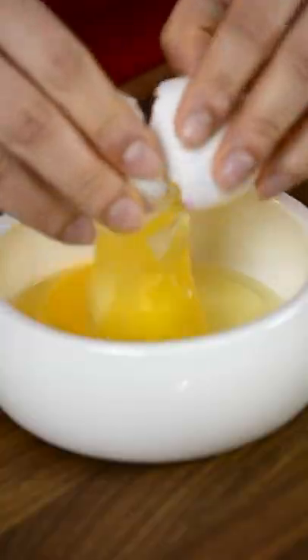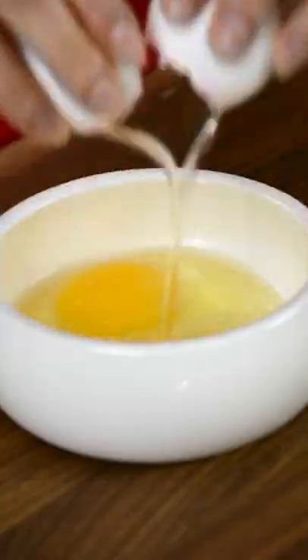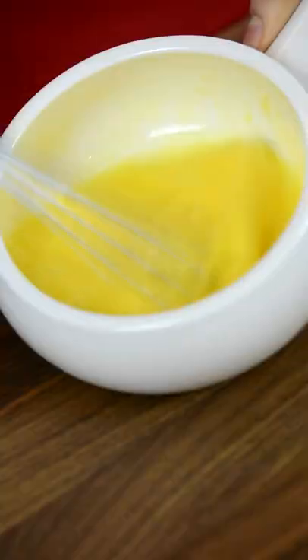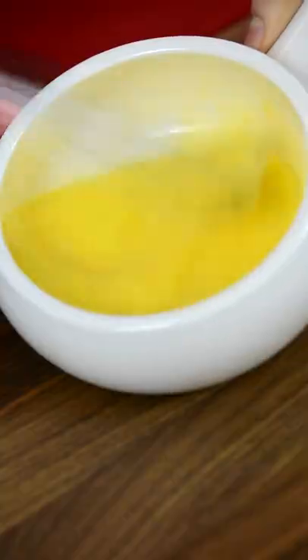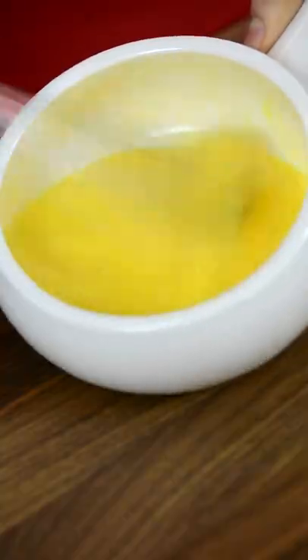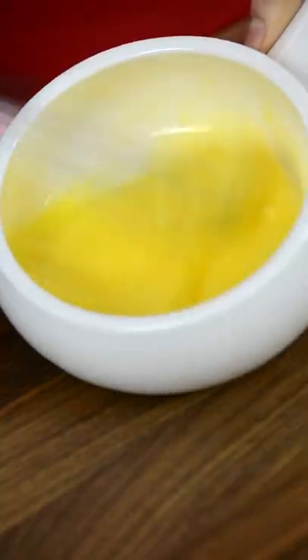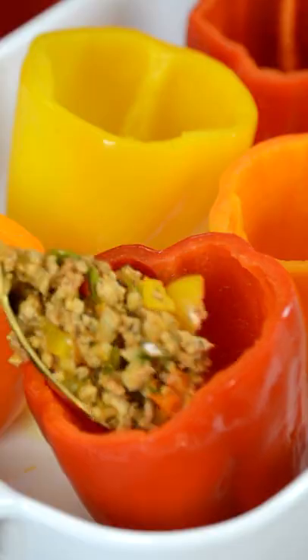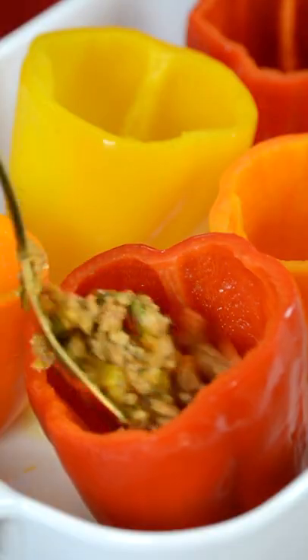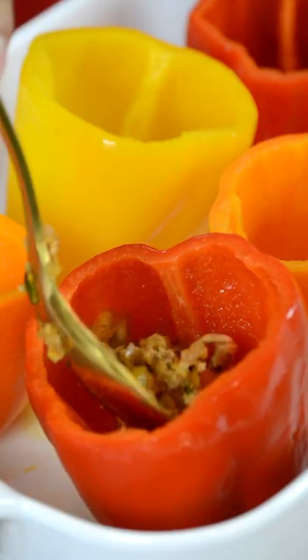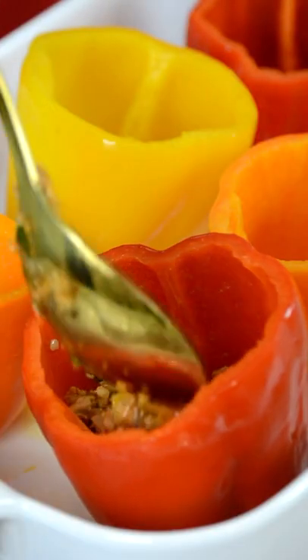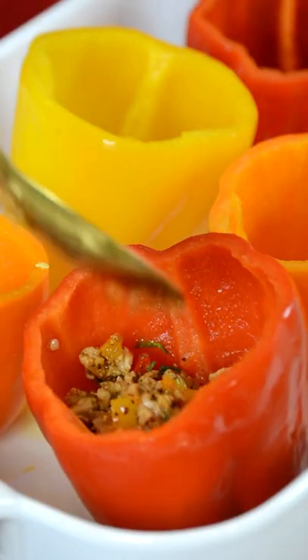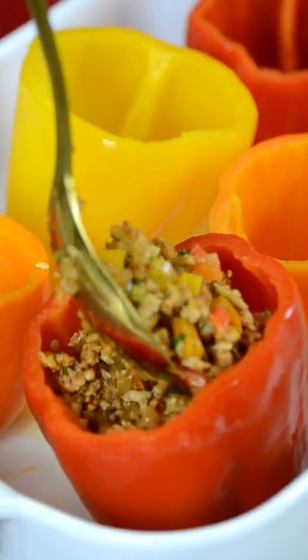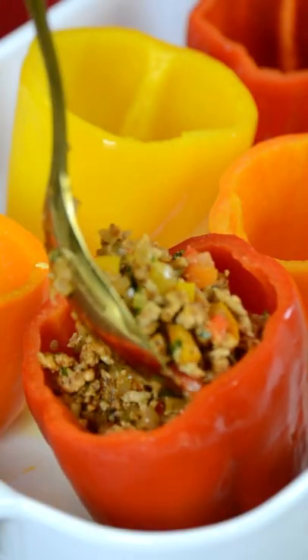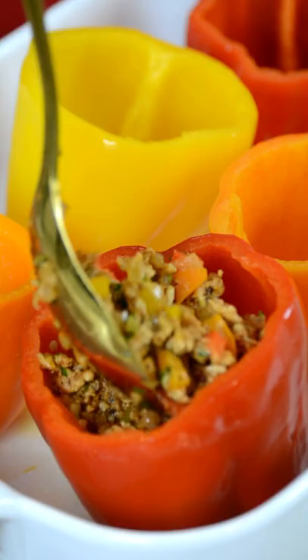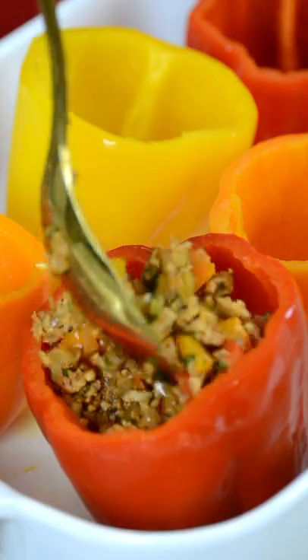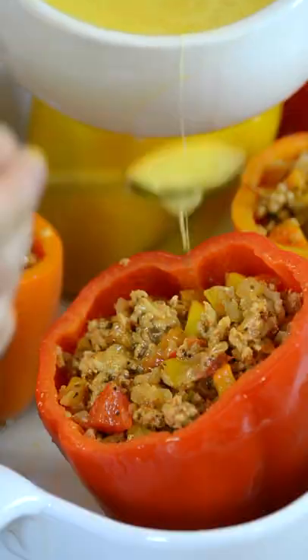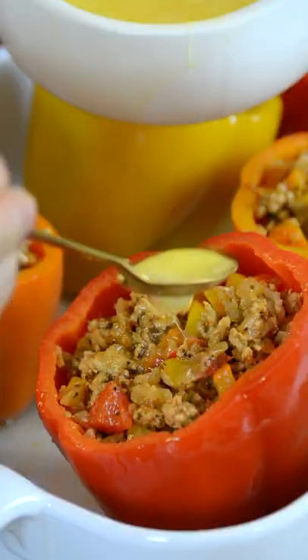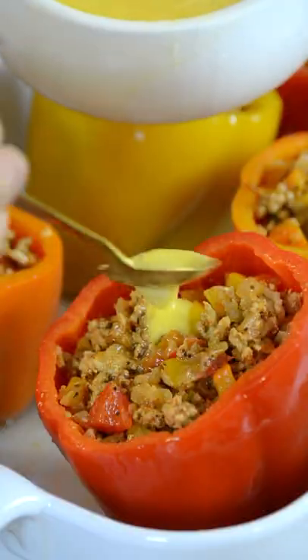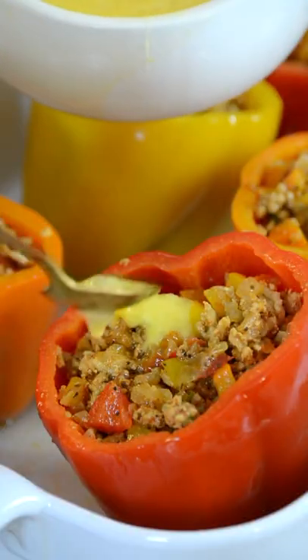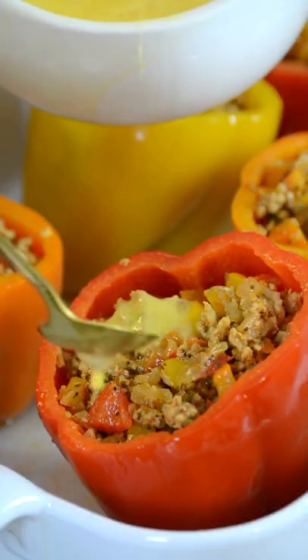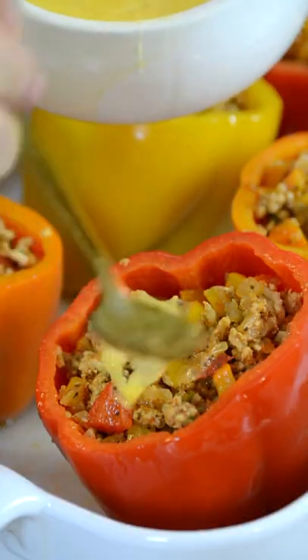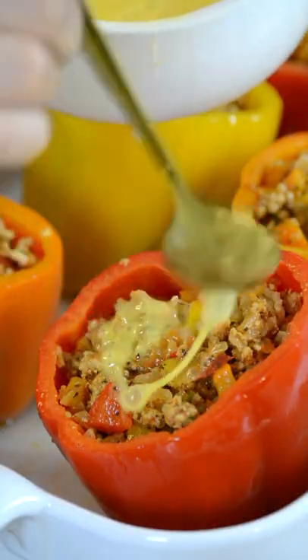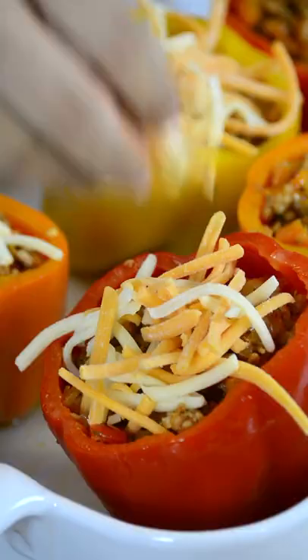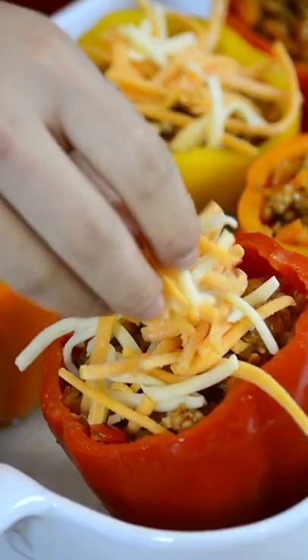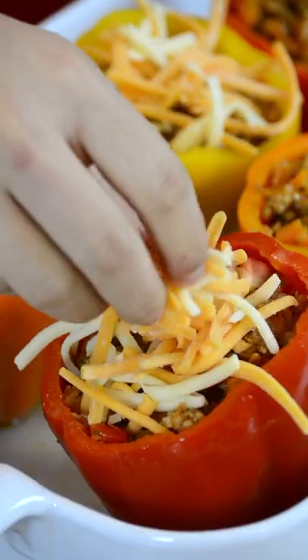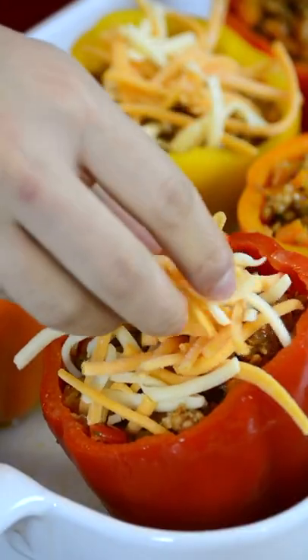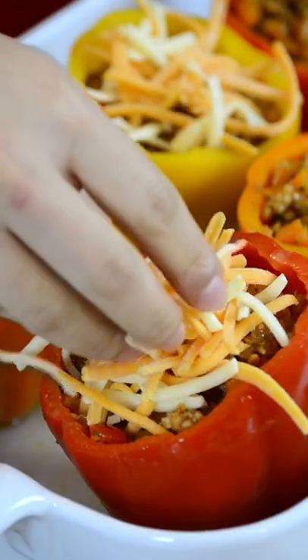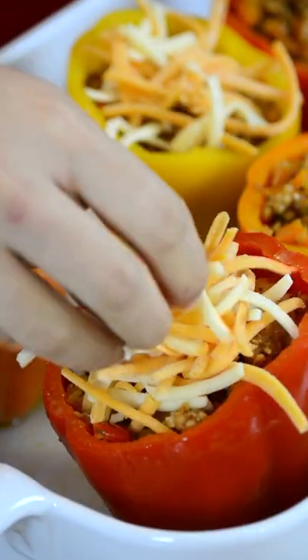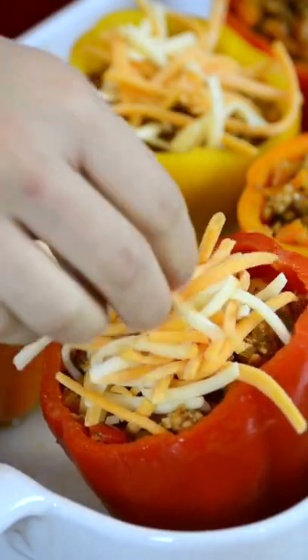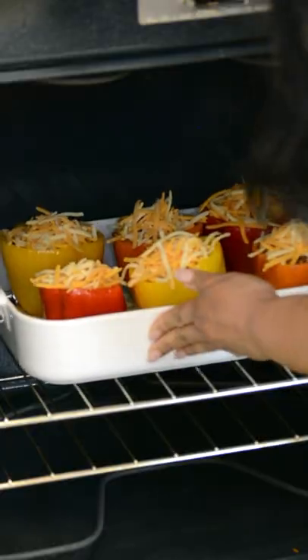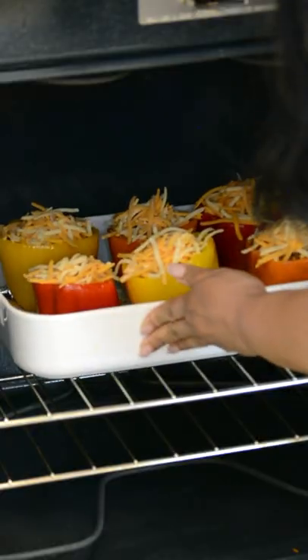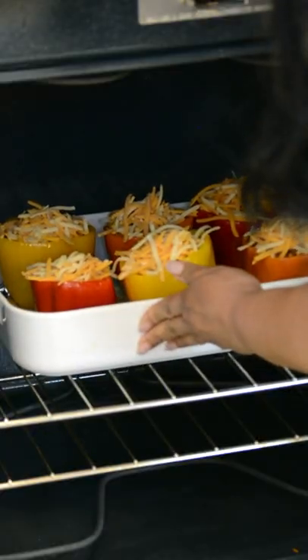Whisk two eggs. Spoon the filling into the peppers, add some beaten egg, topped with cheese and bake.